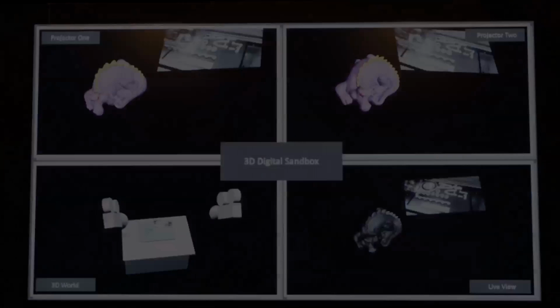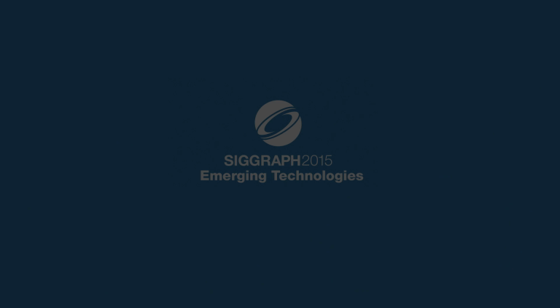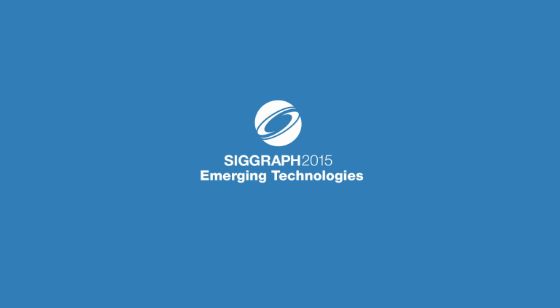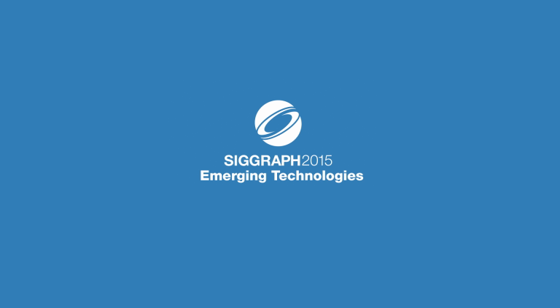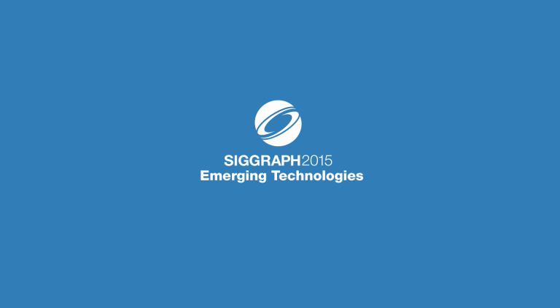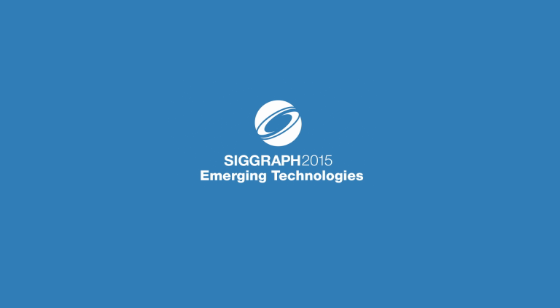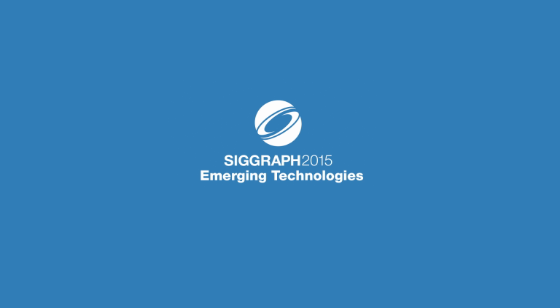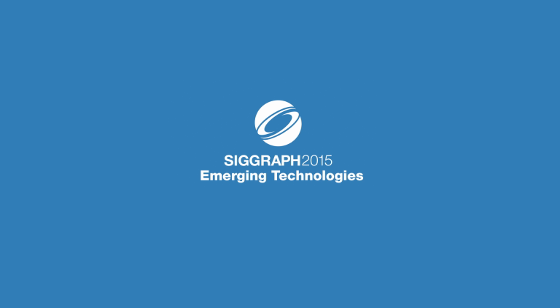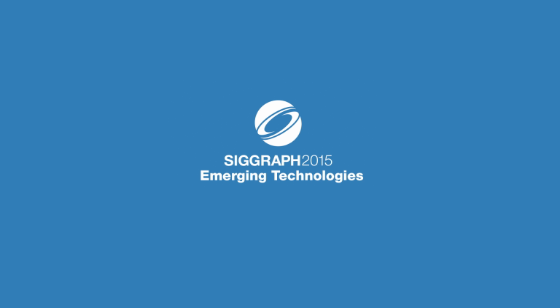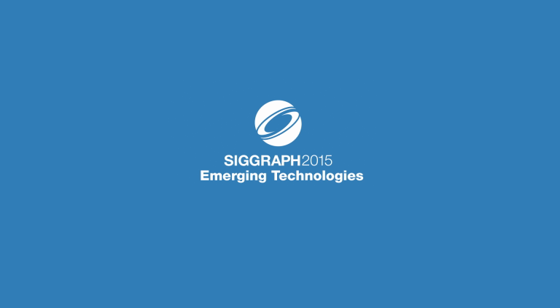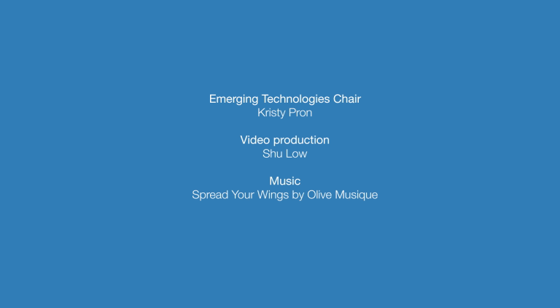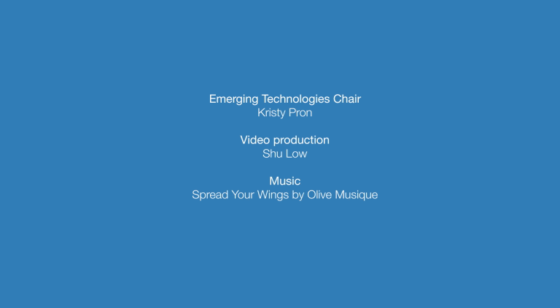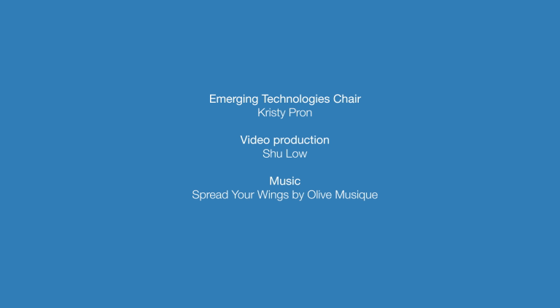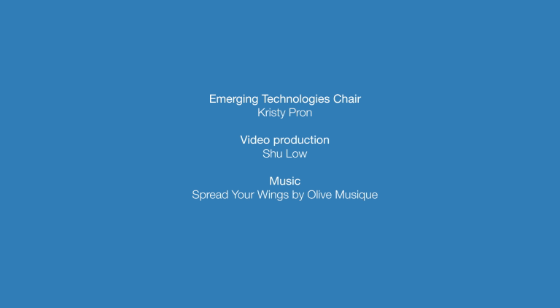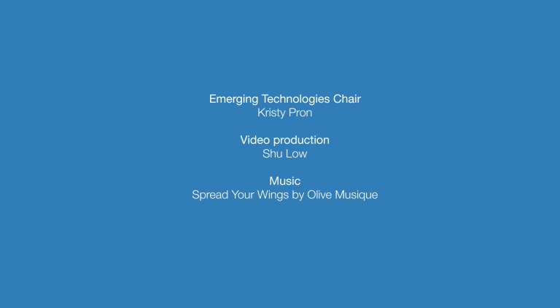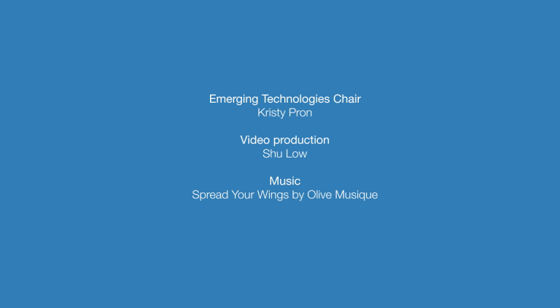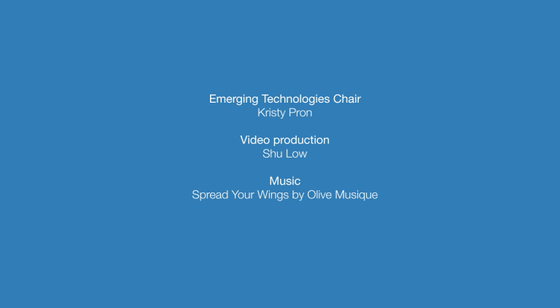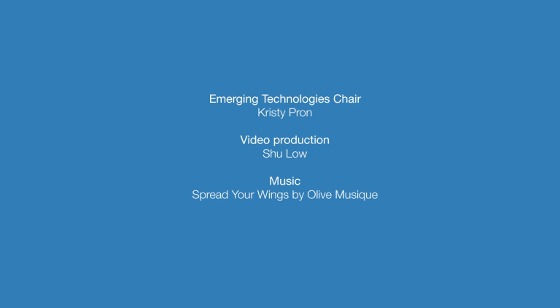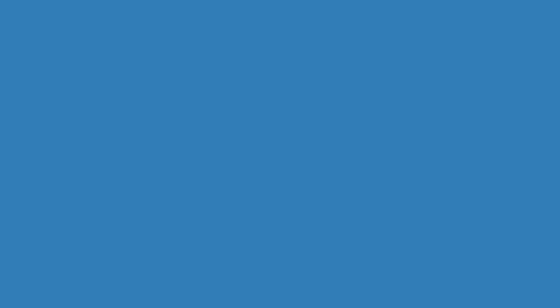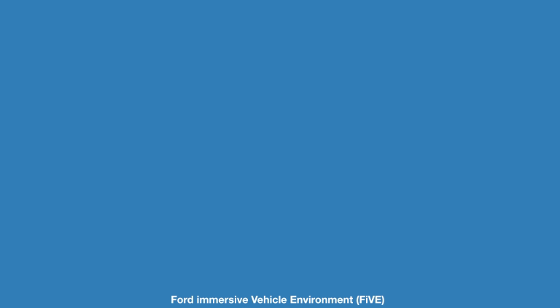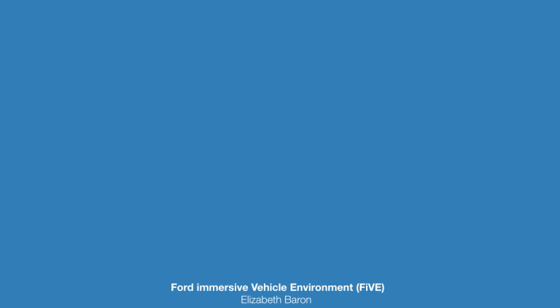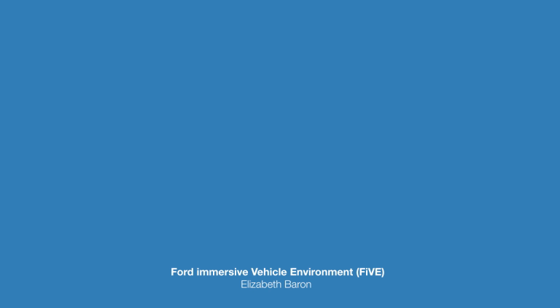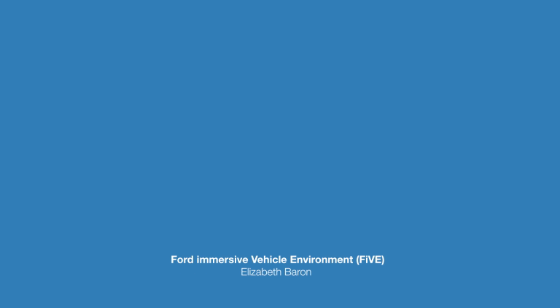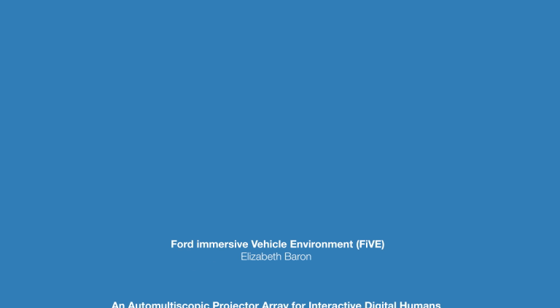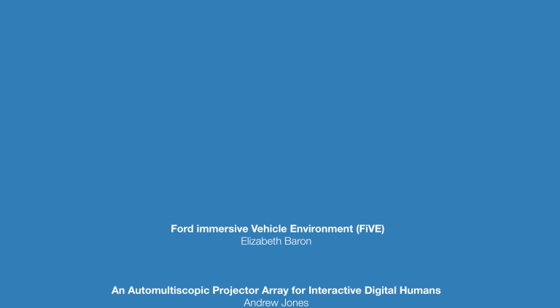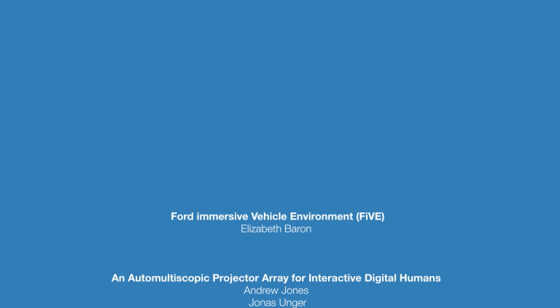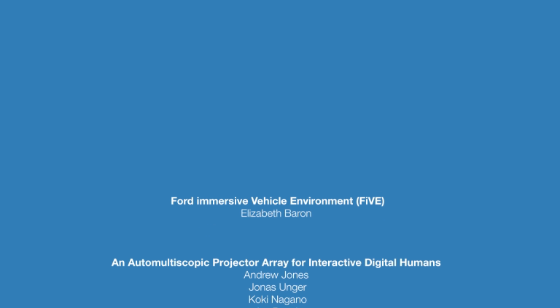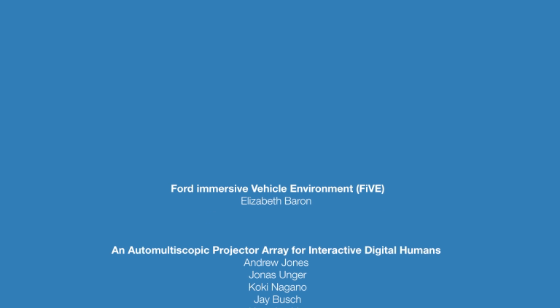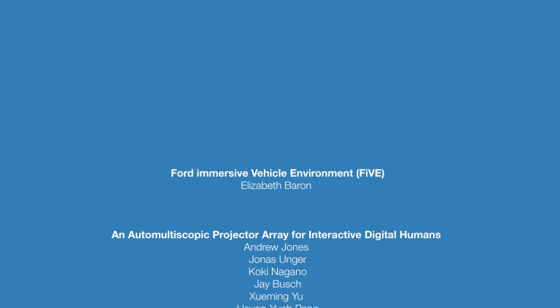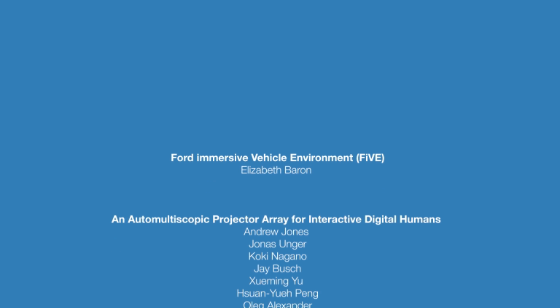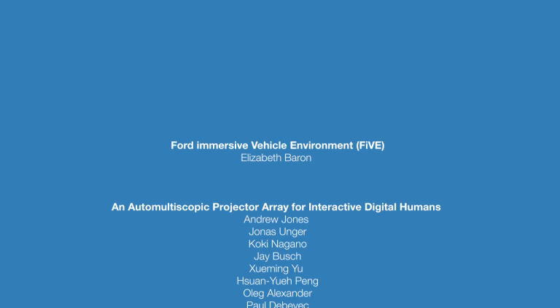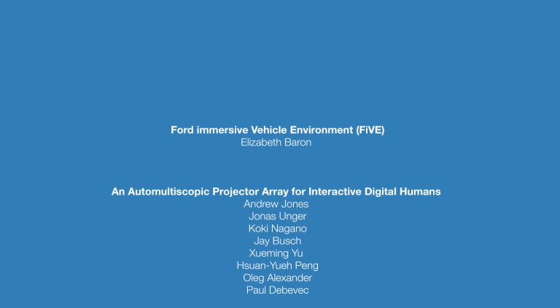Come see these projects and more at the 2015 Emerging Technologies Venue.